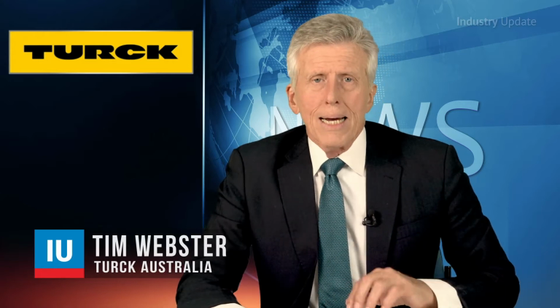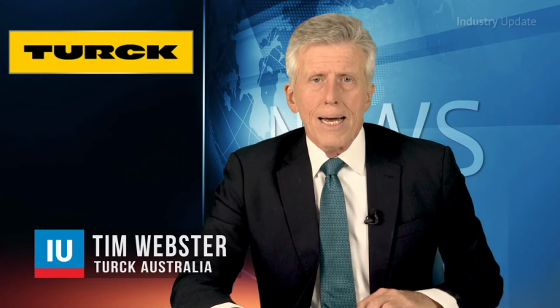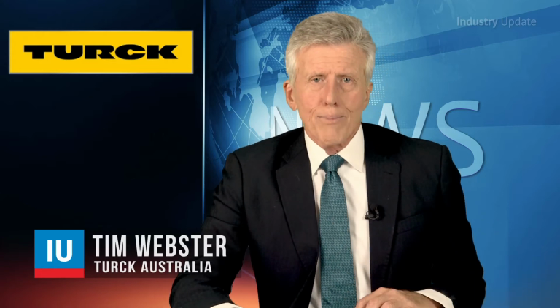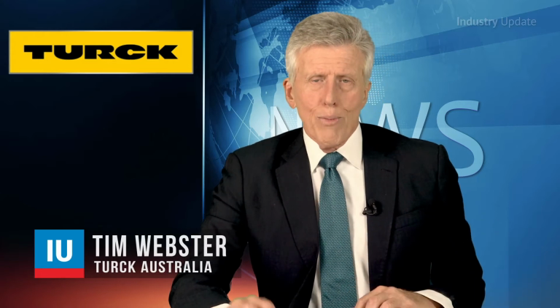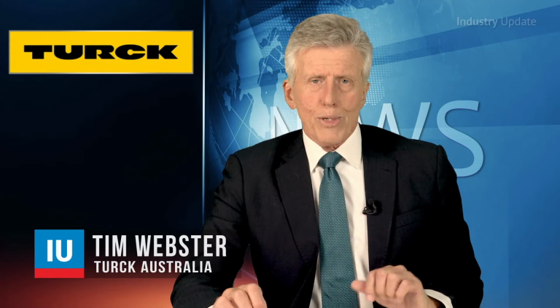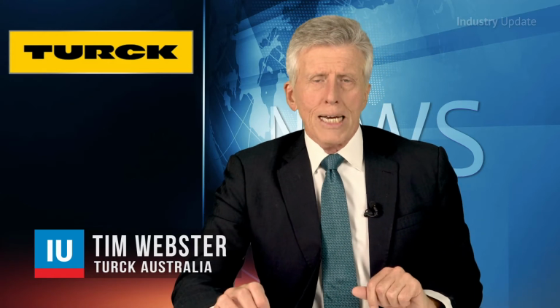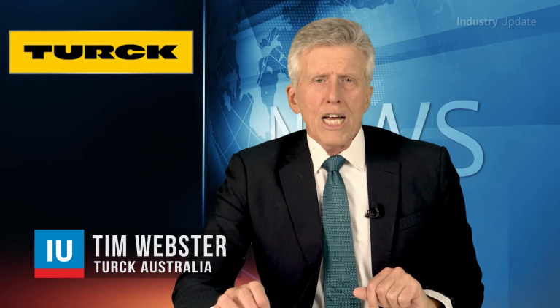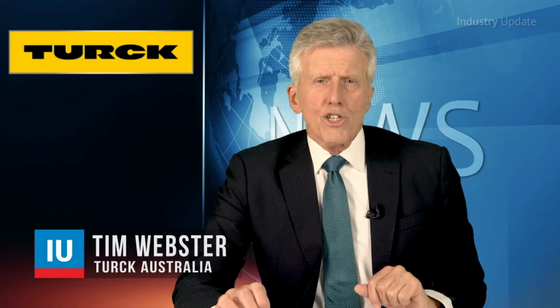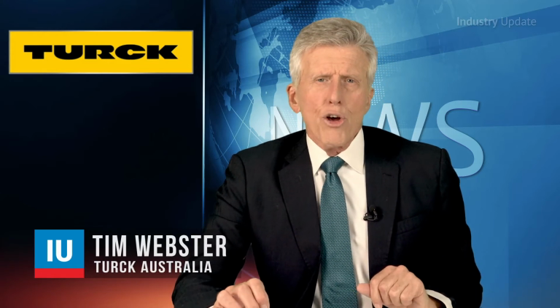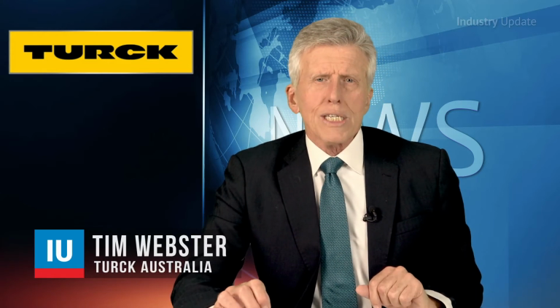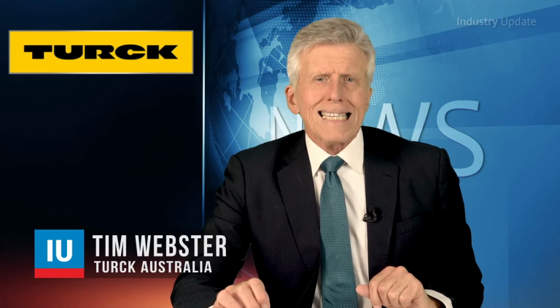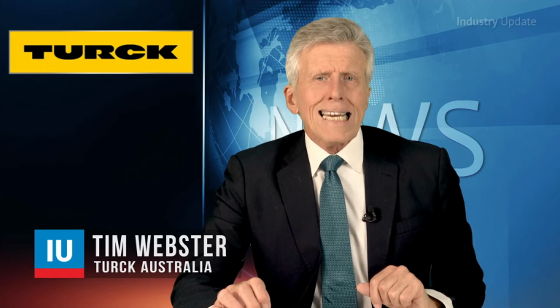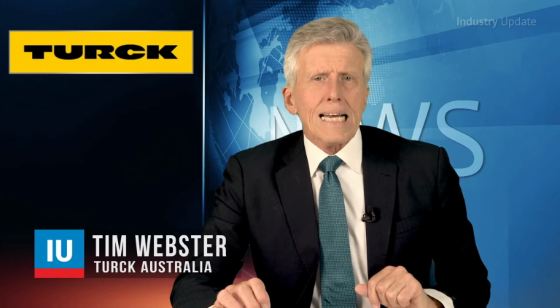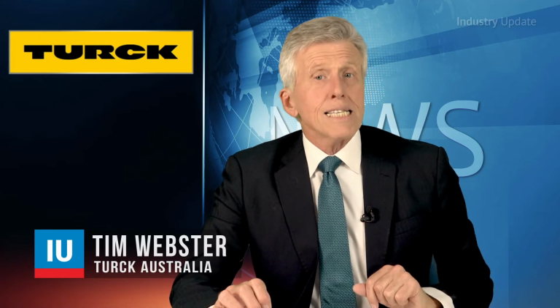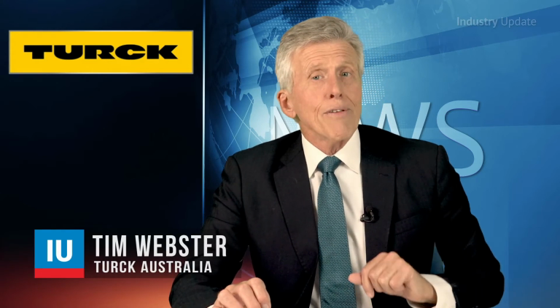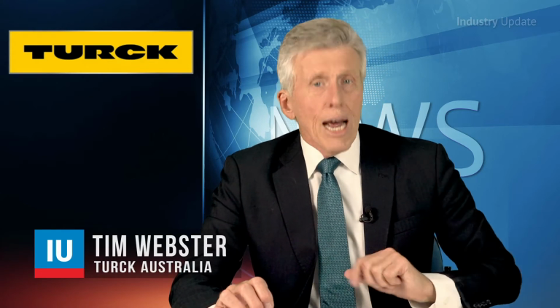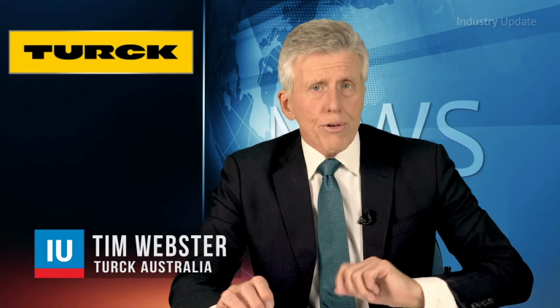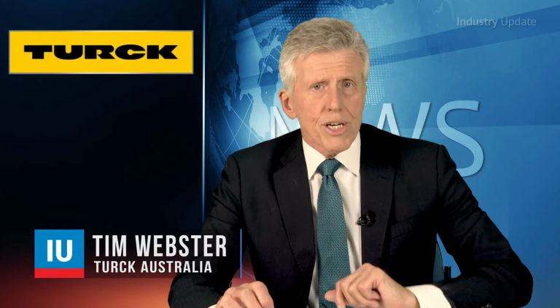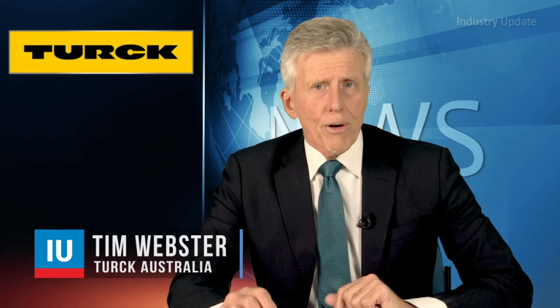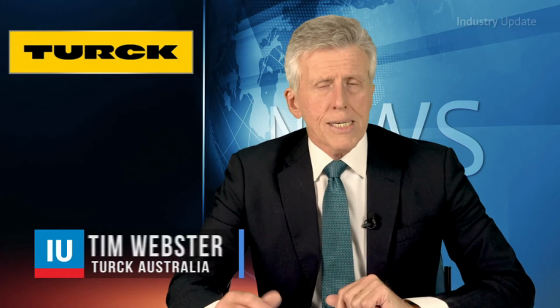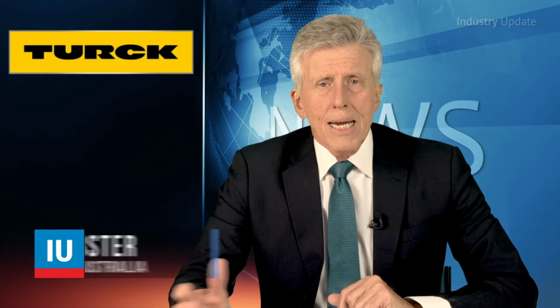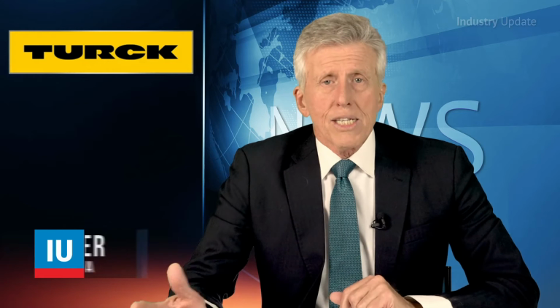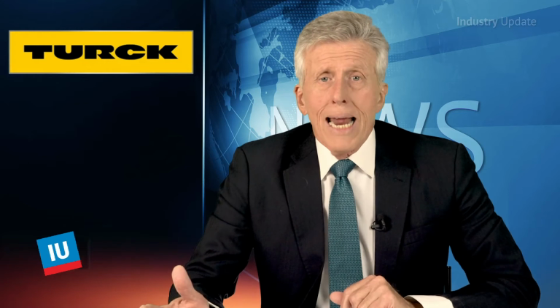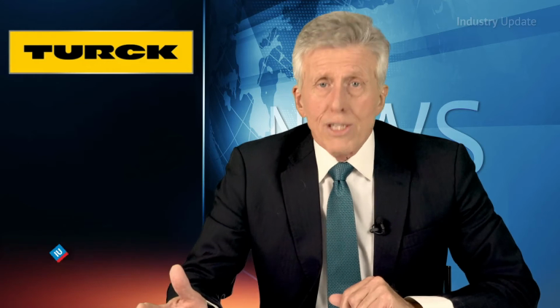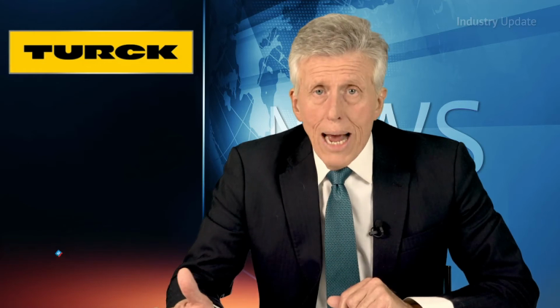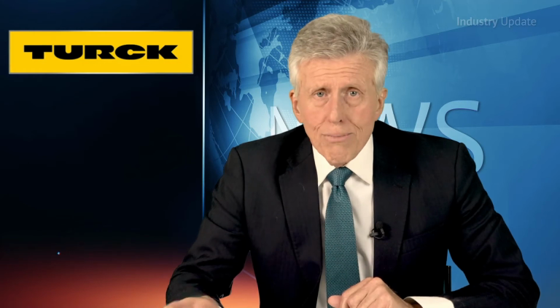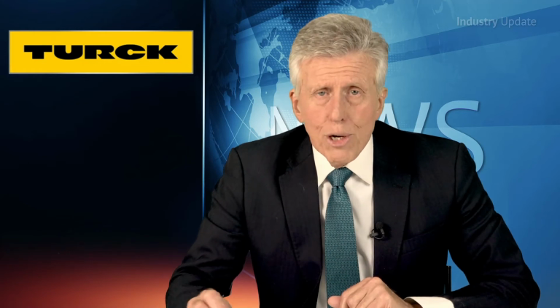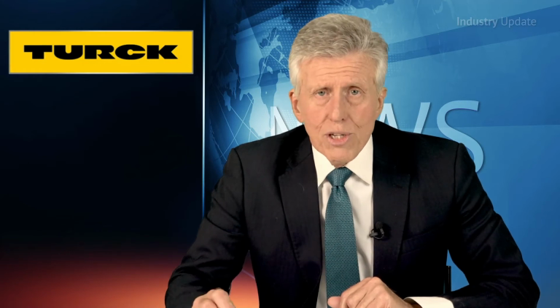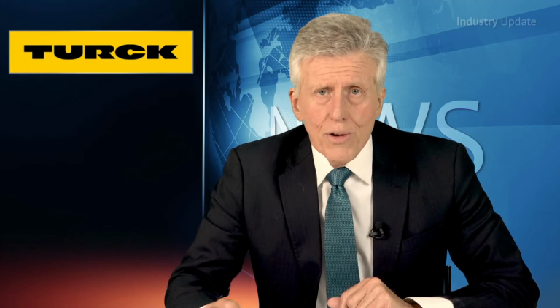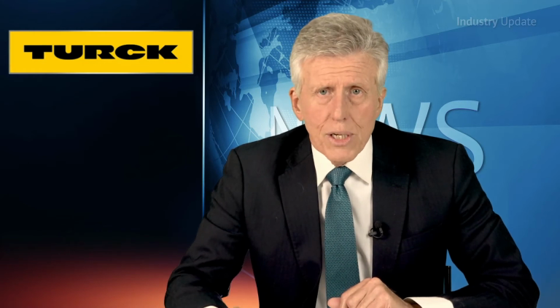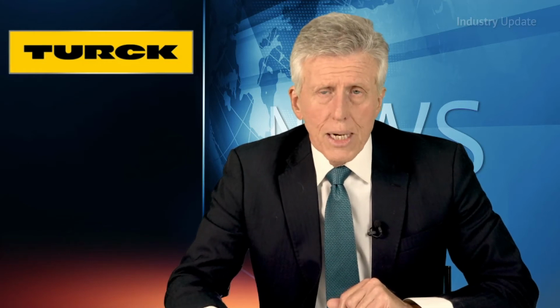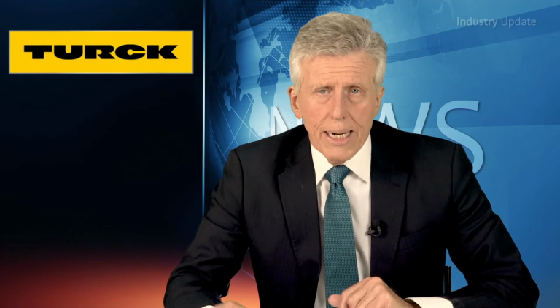Hi, I'm Tim Webster. Turk's TX700 series stands out due to its versatility.